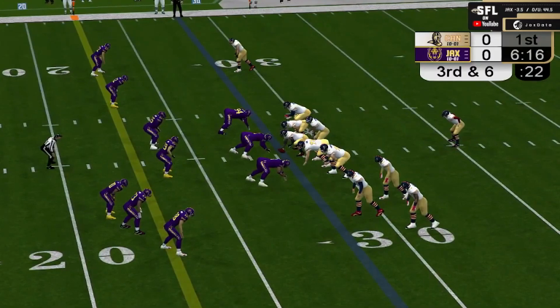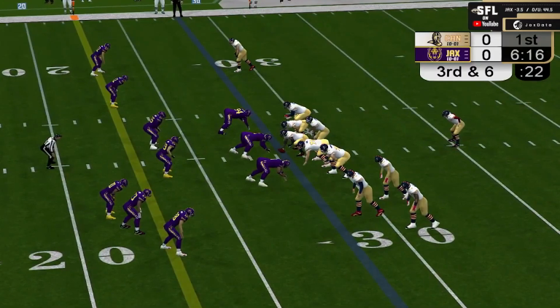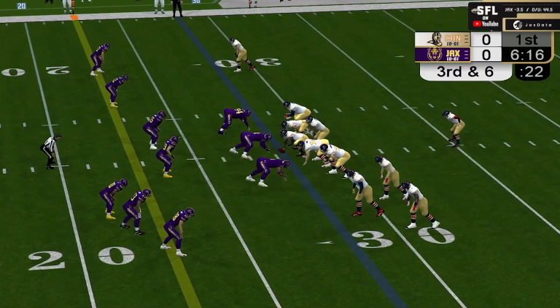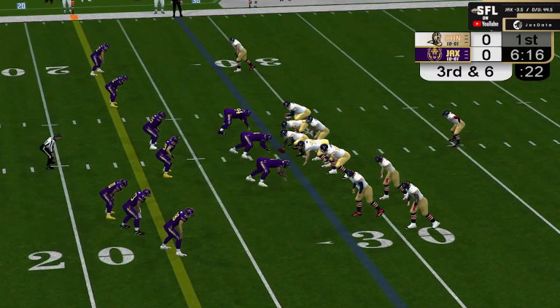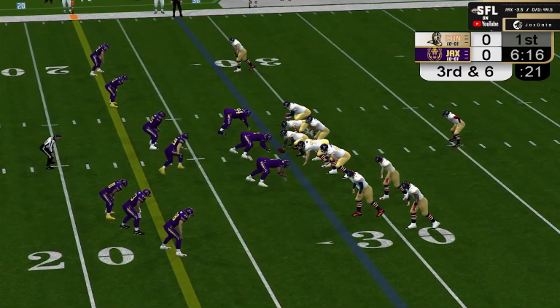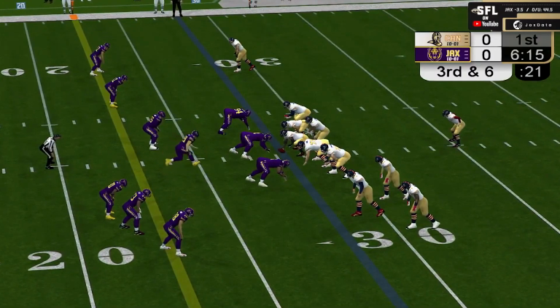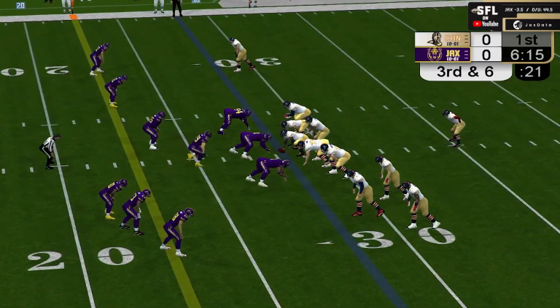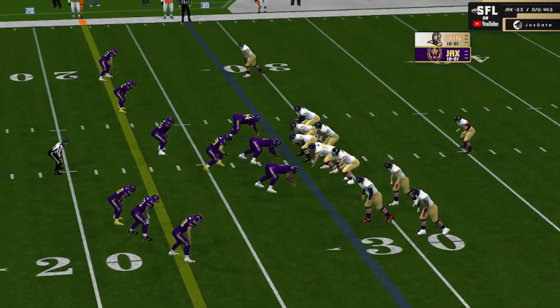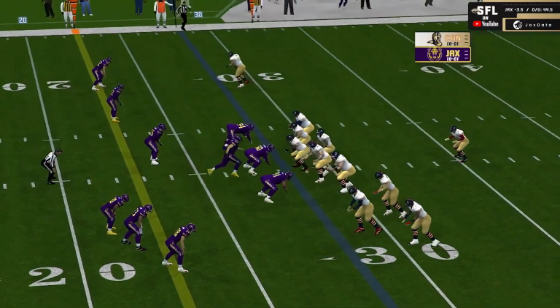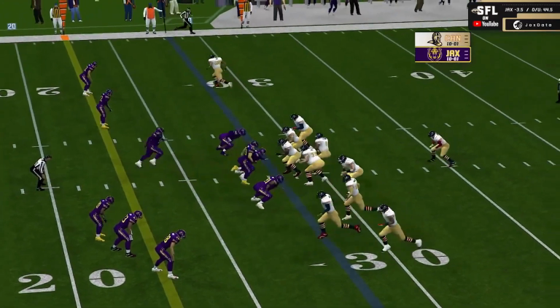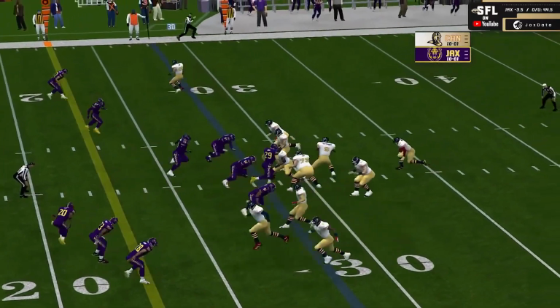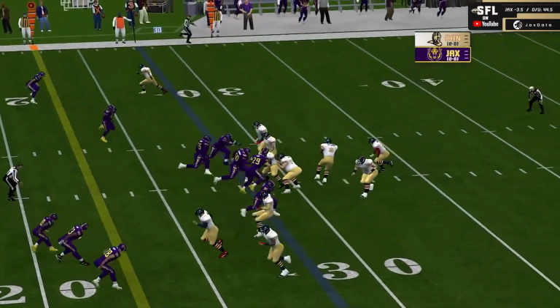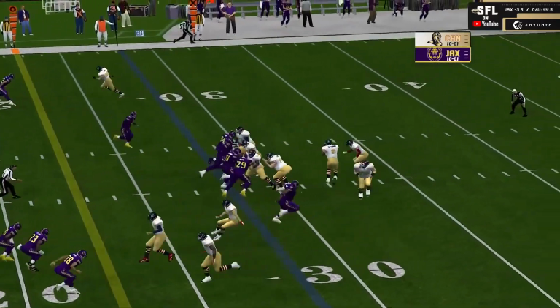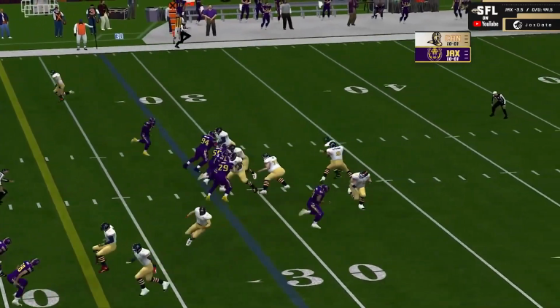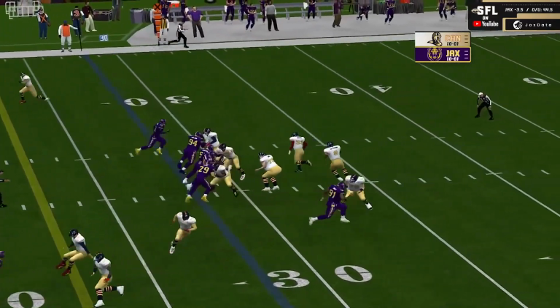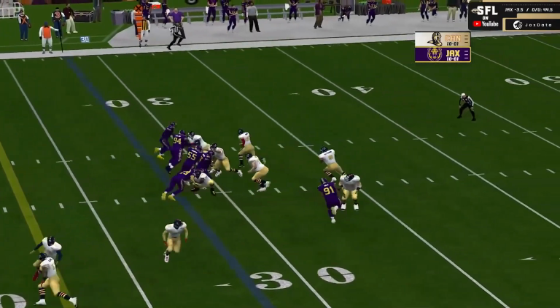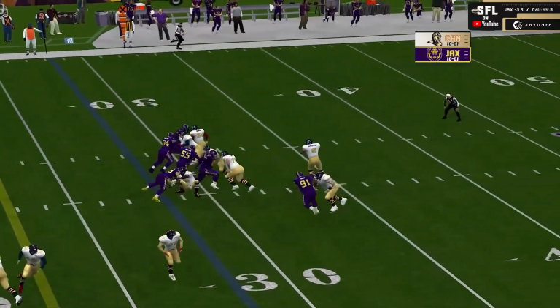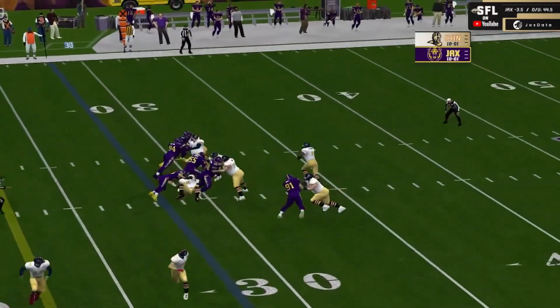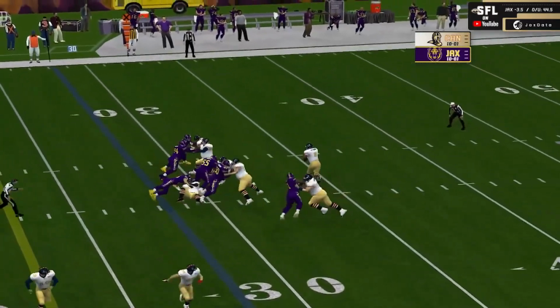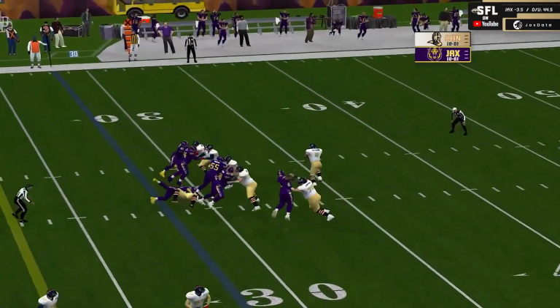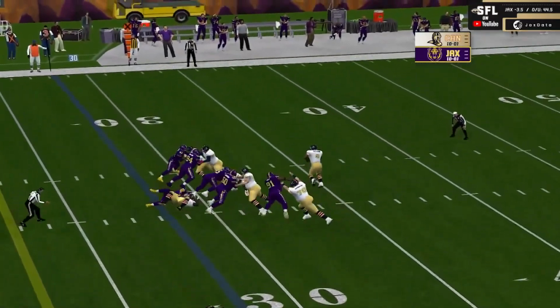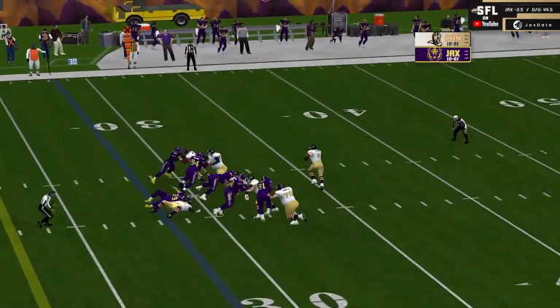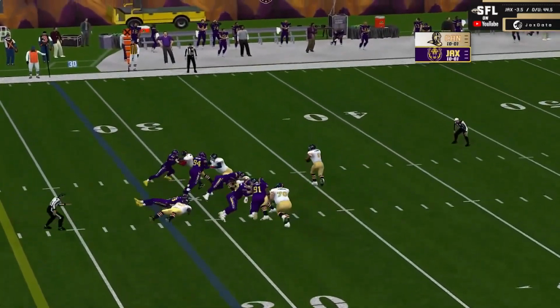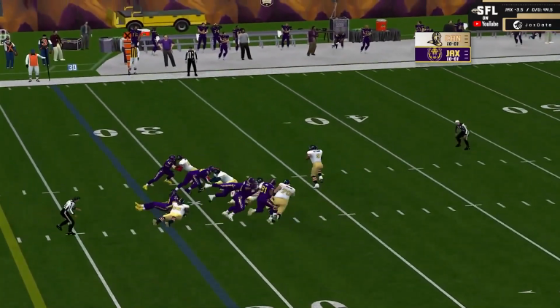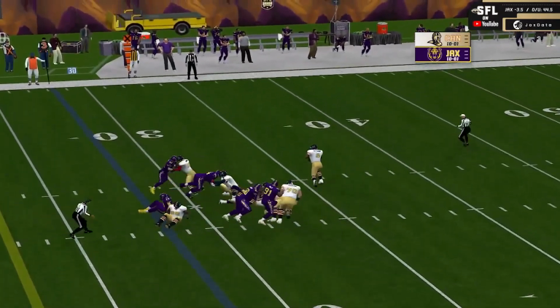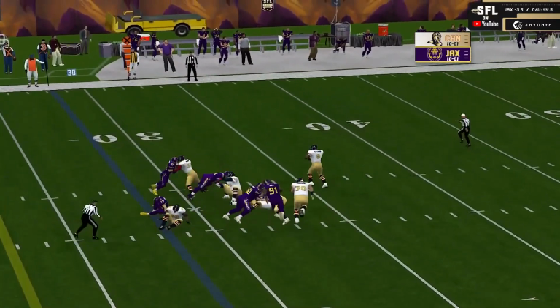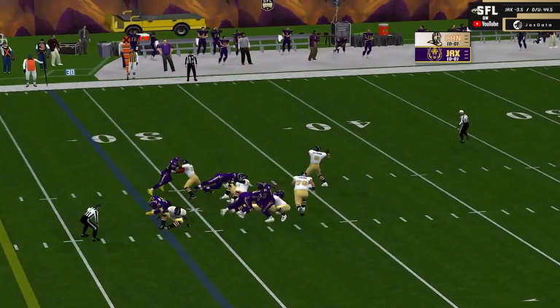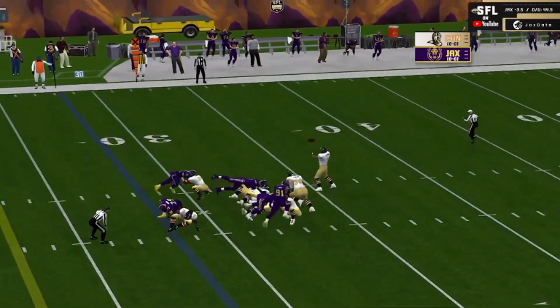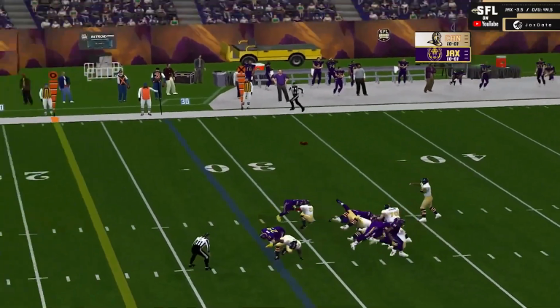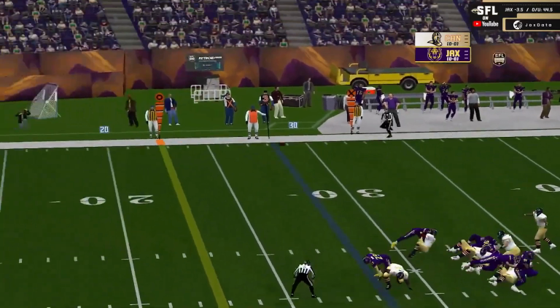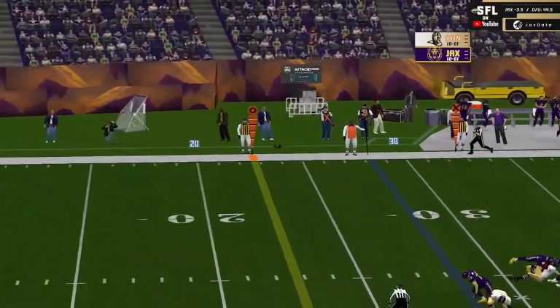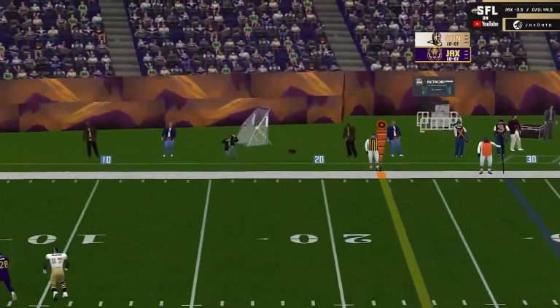I think we made the comparison to Drew Bledsoe and Tom Brady. We'll have to see if it rises to that level.